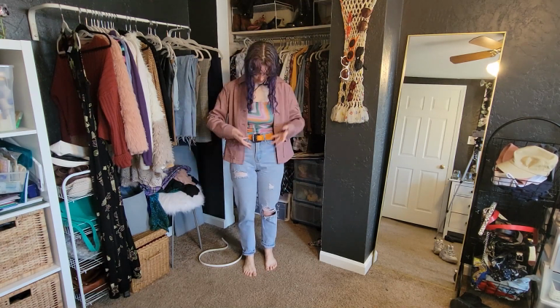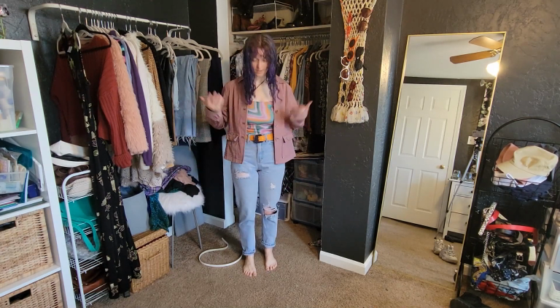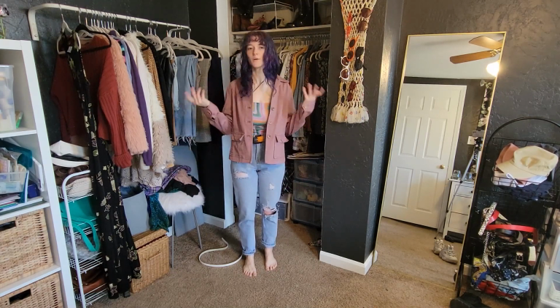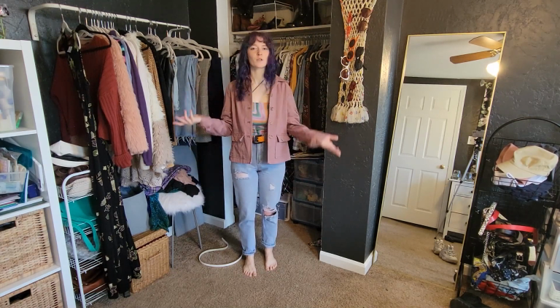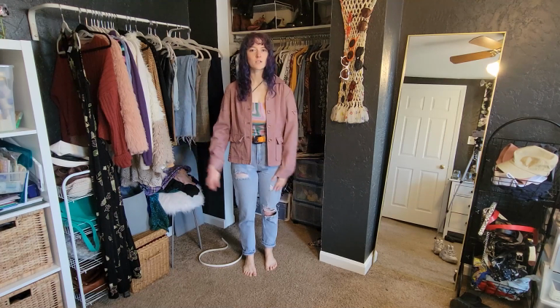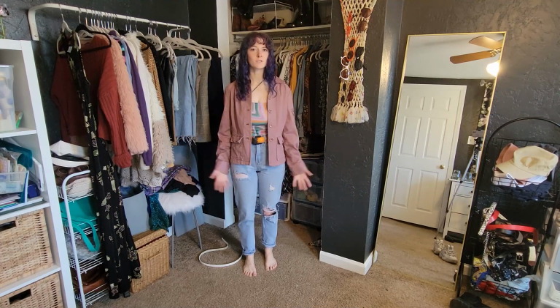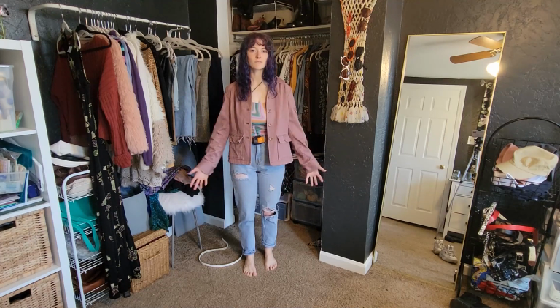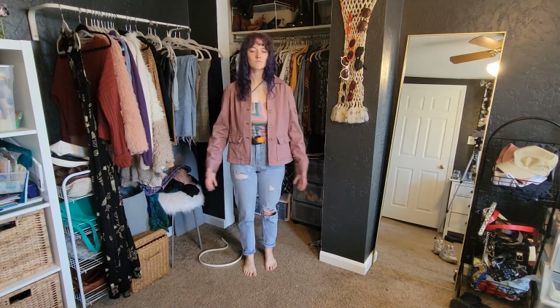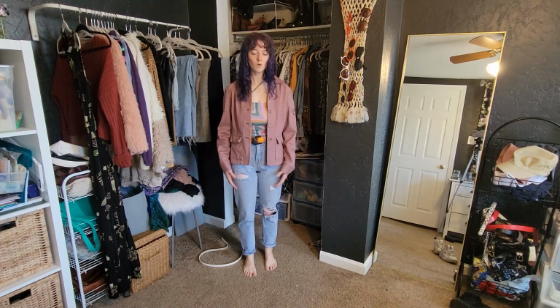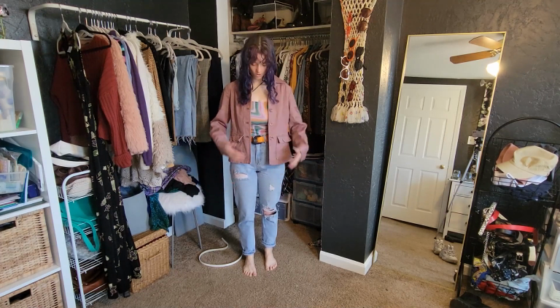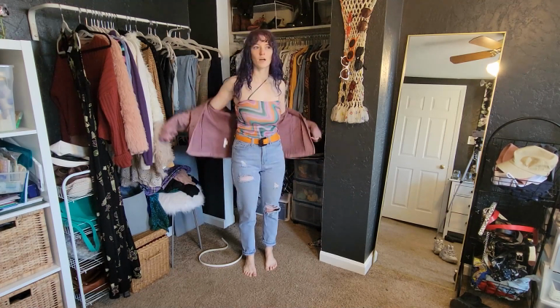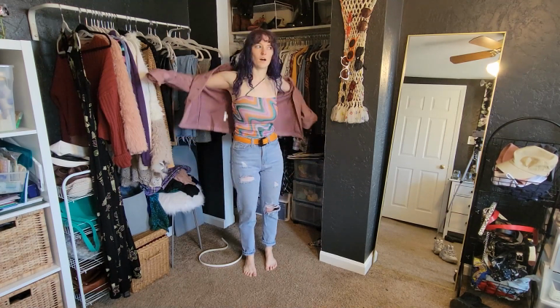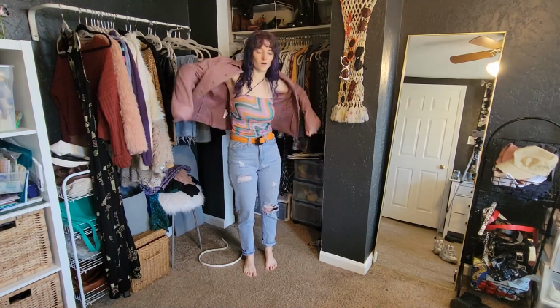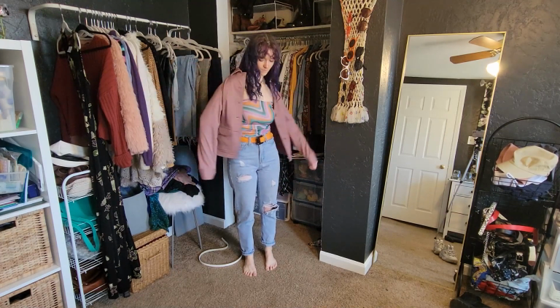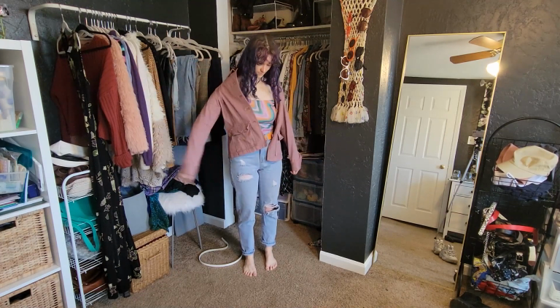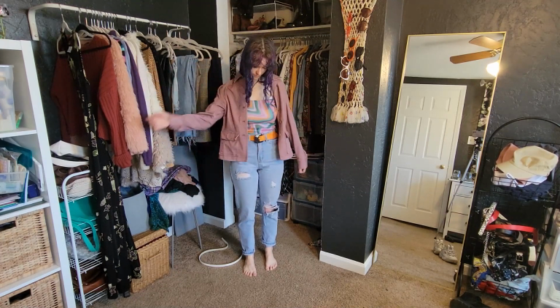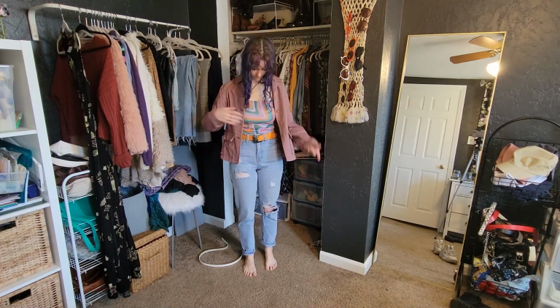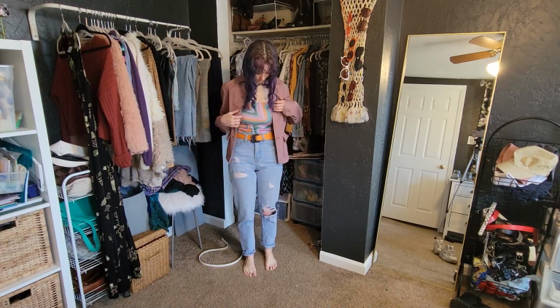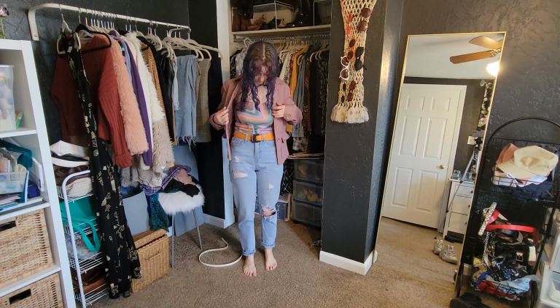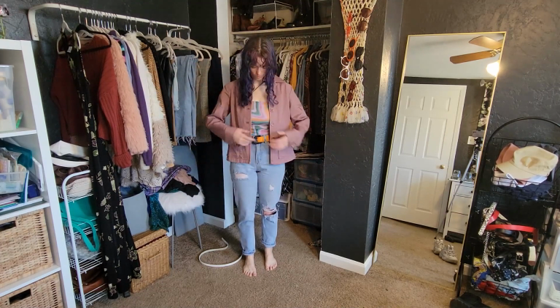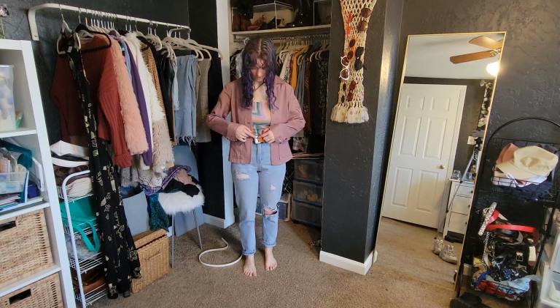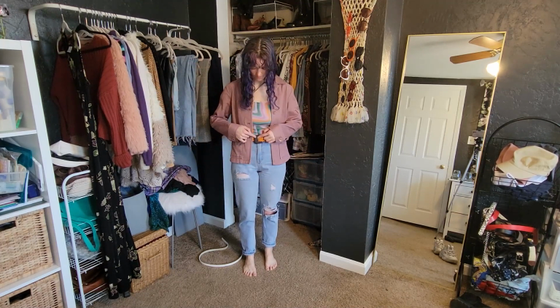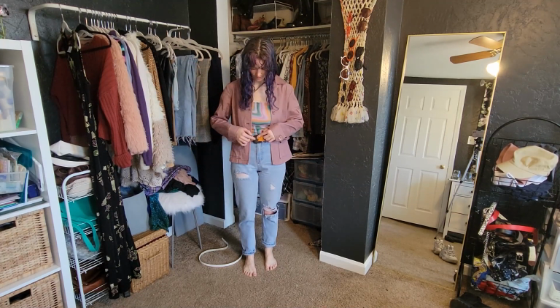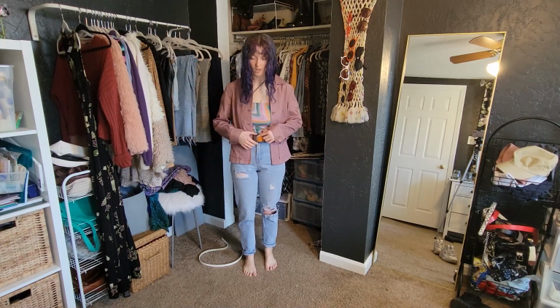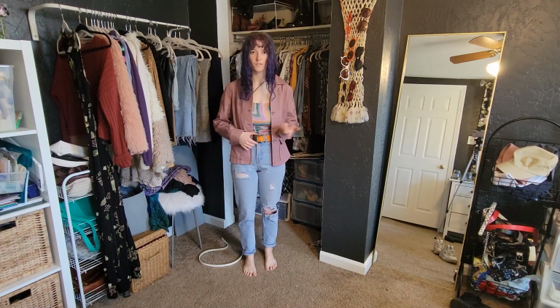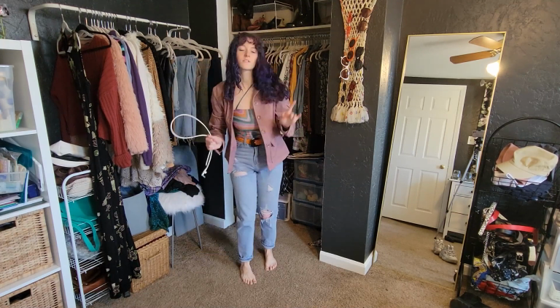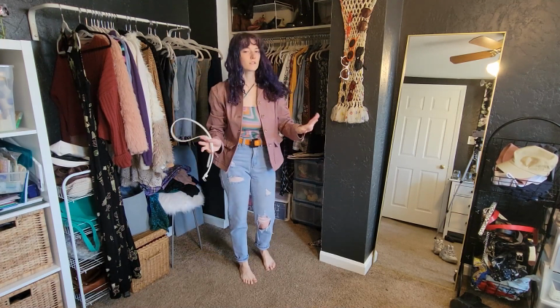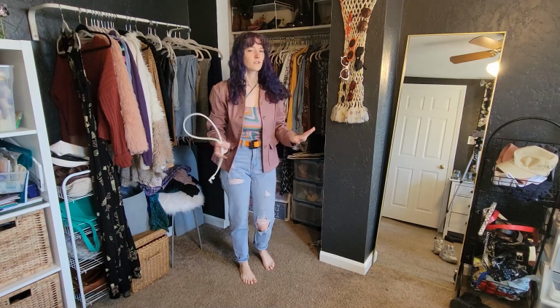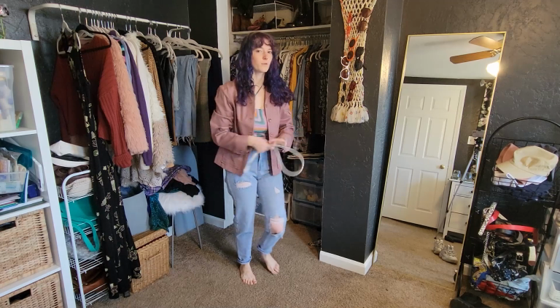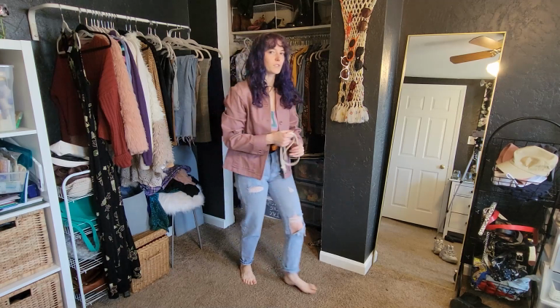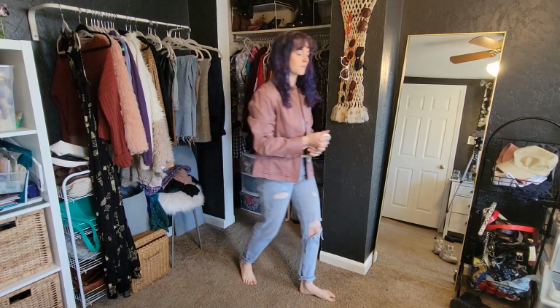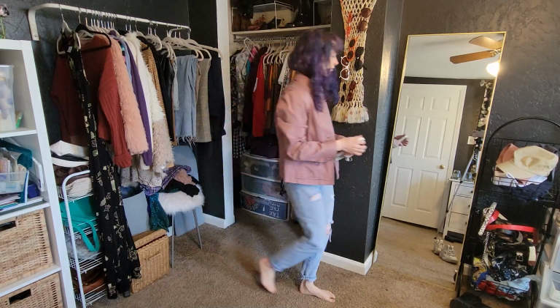It's perfect. No notes. I ended up pairing these with my white Filas, and this is what I wore on day one in New Orleans.